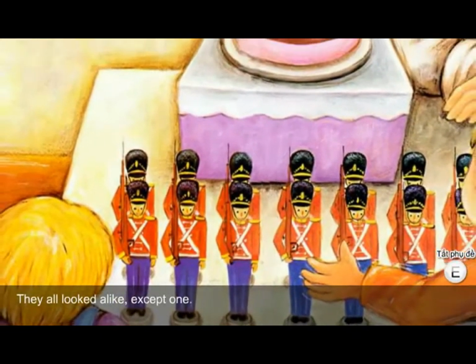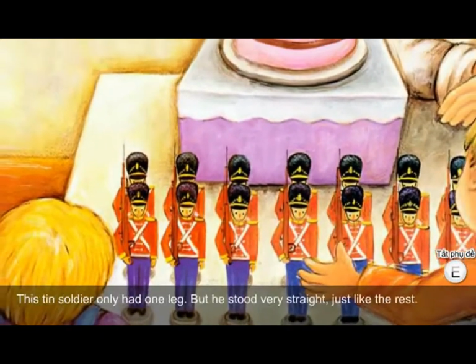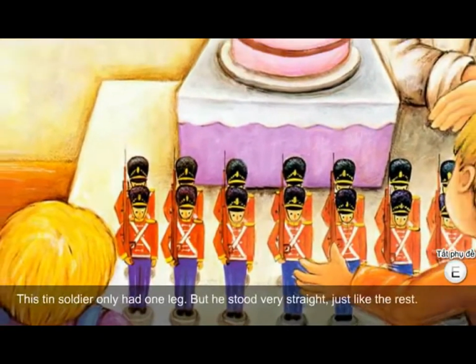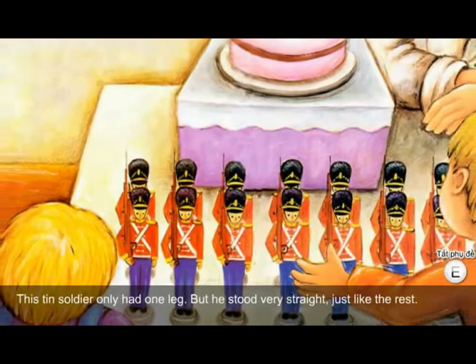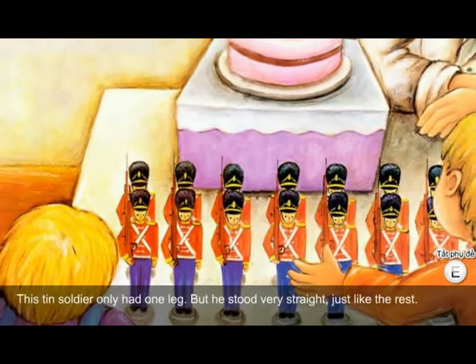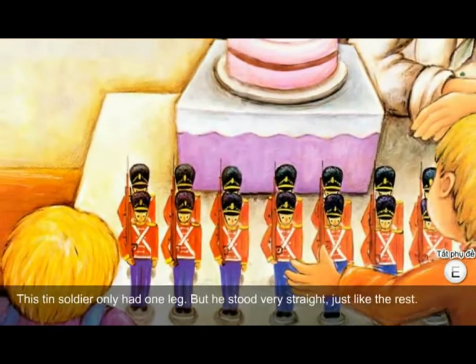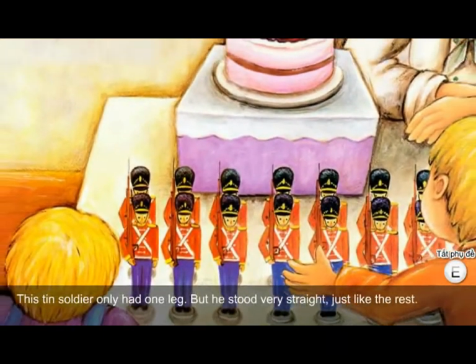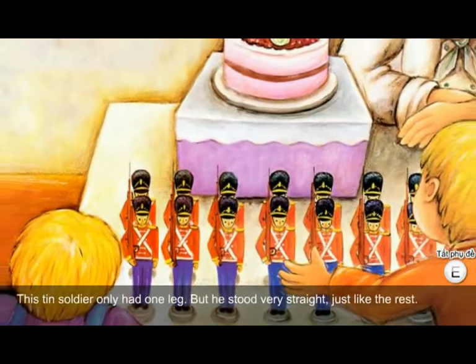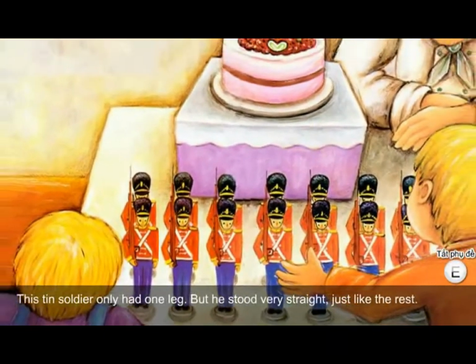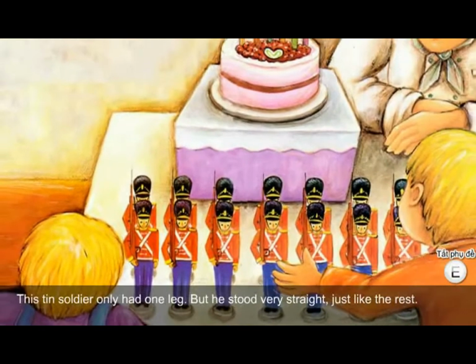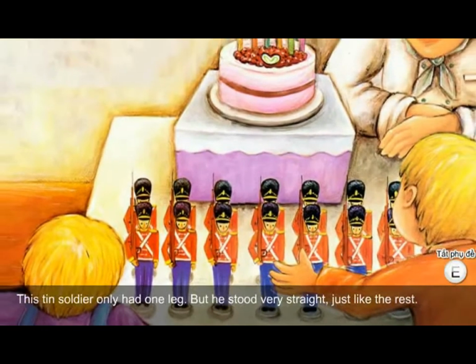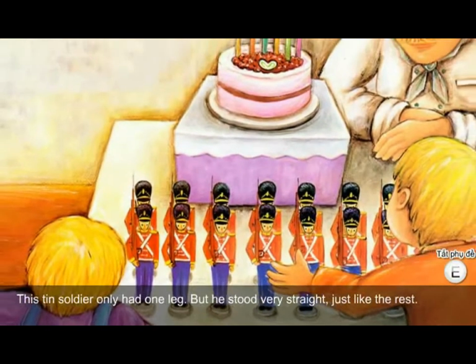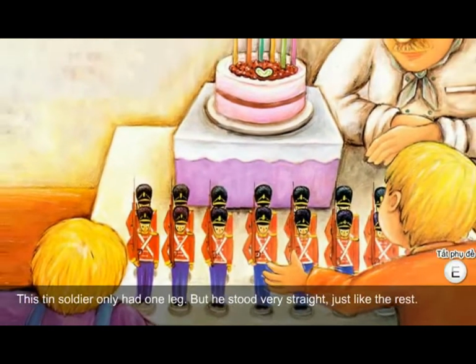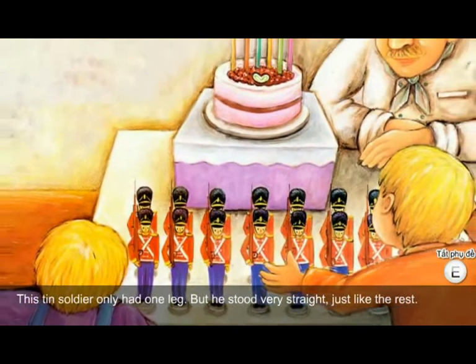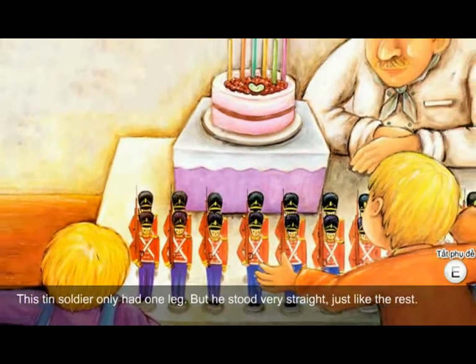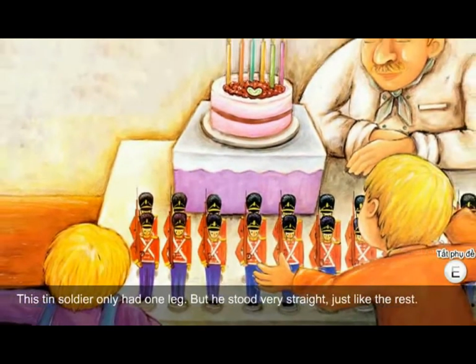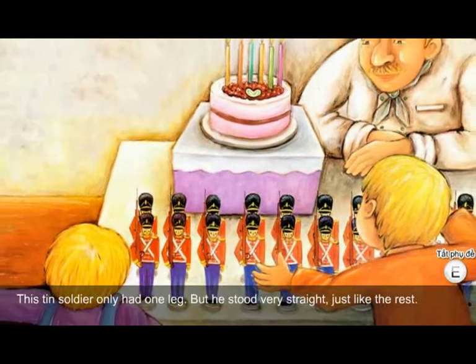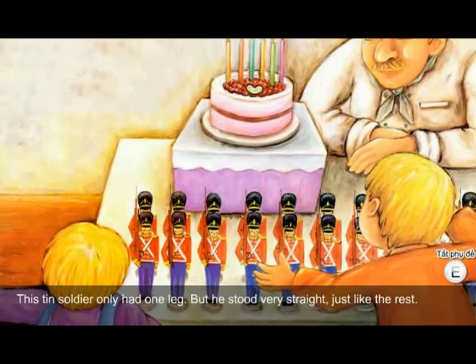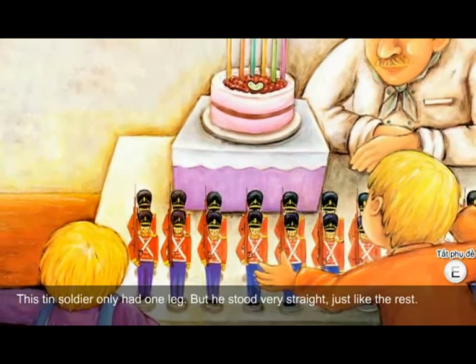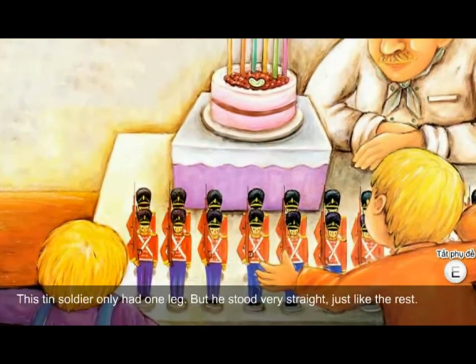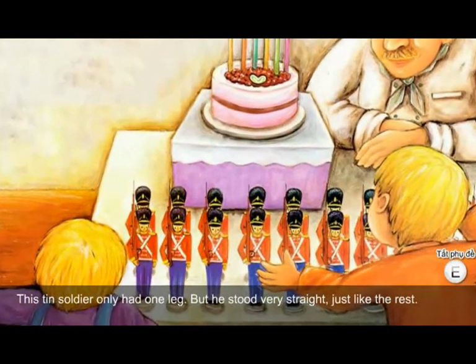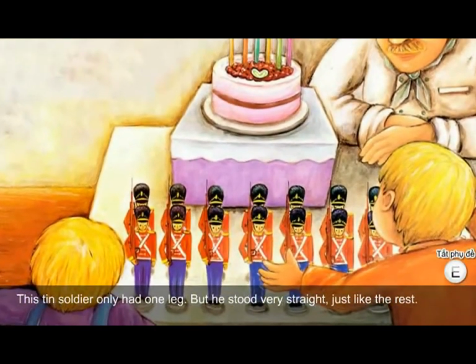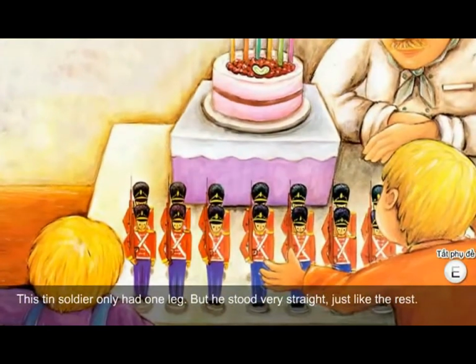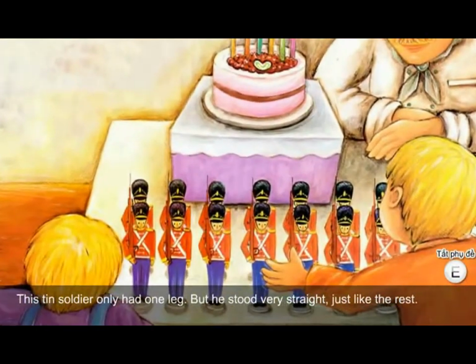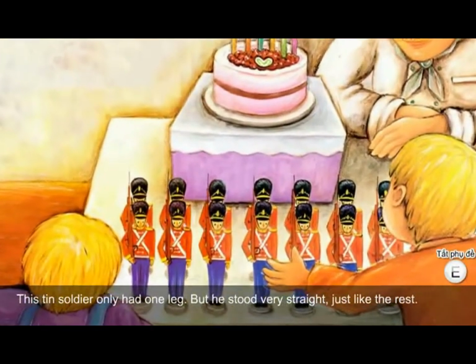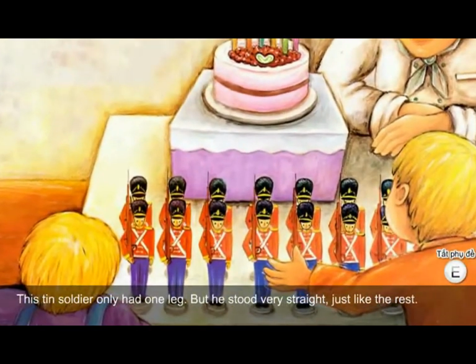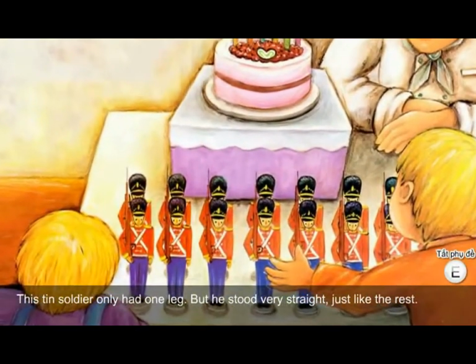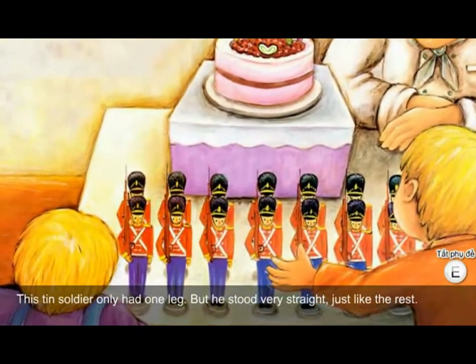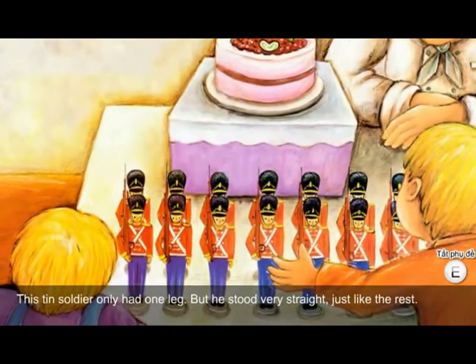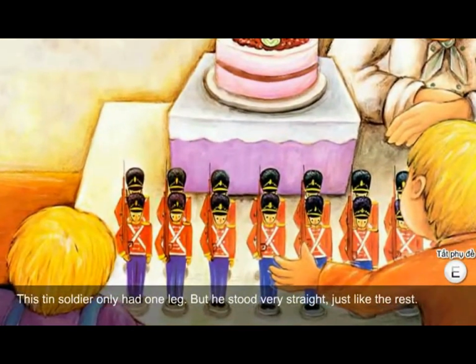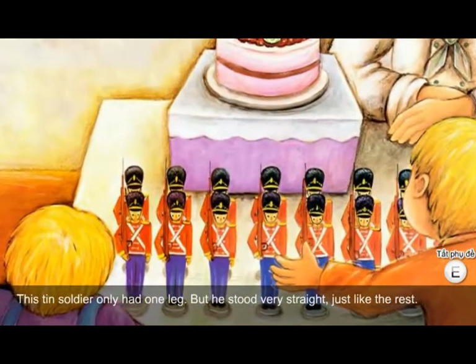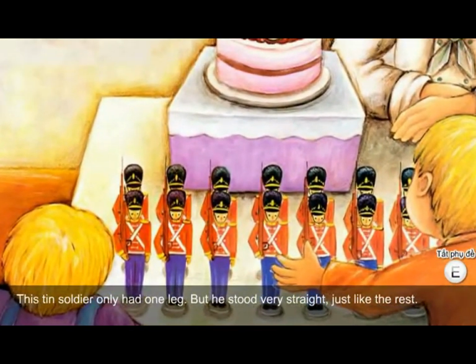This tin soldier only had one leg, but he stood very straight just like the rest.